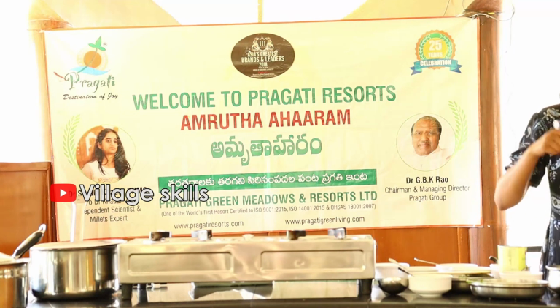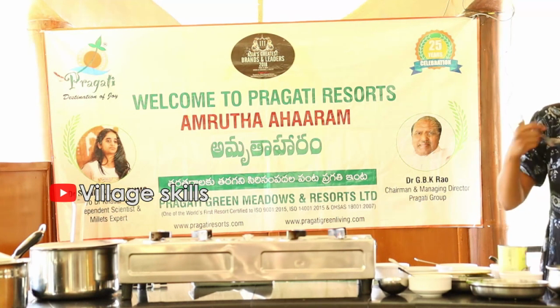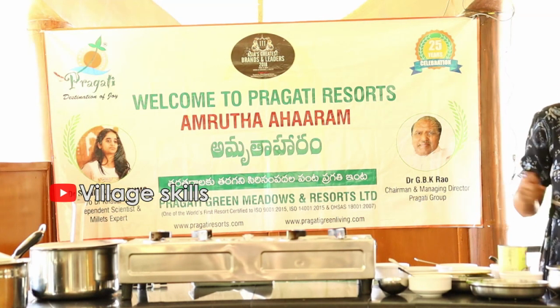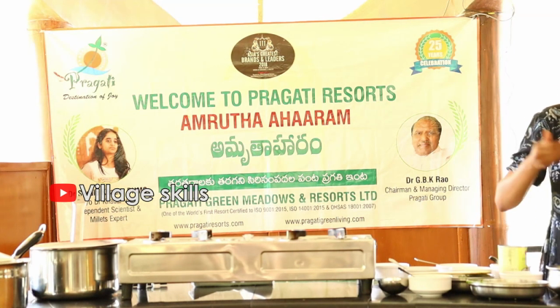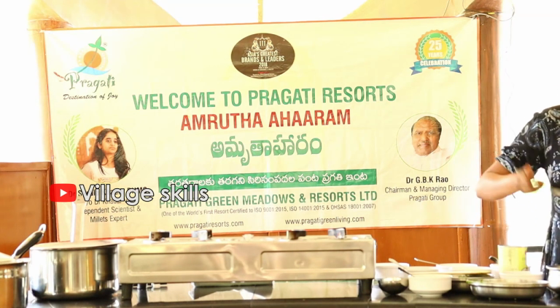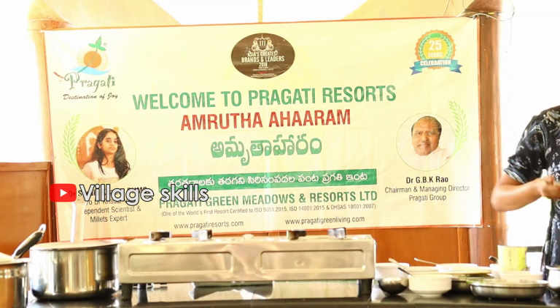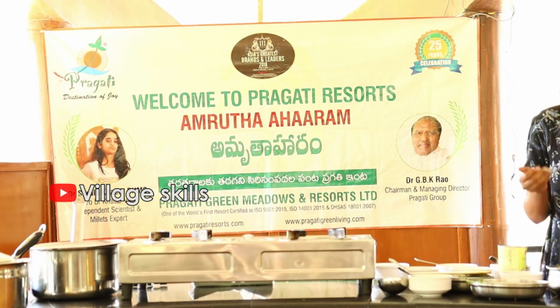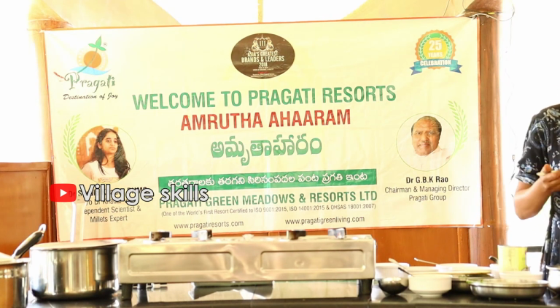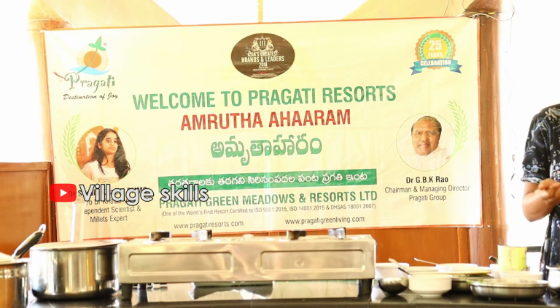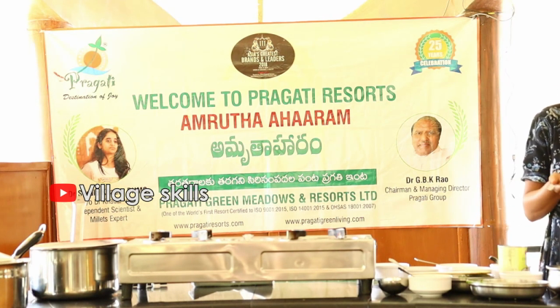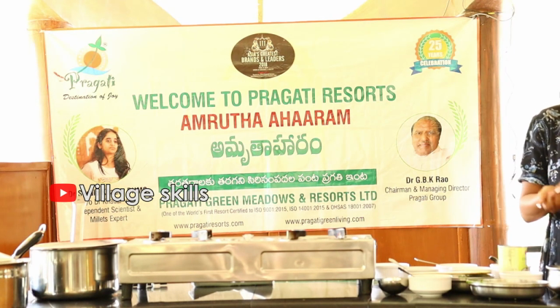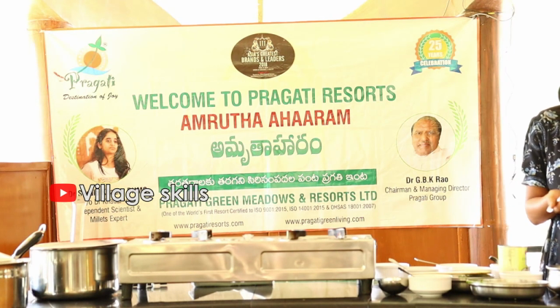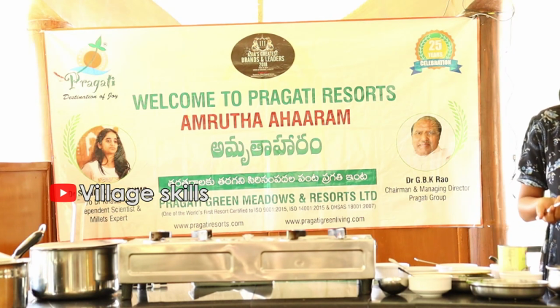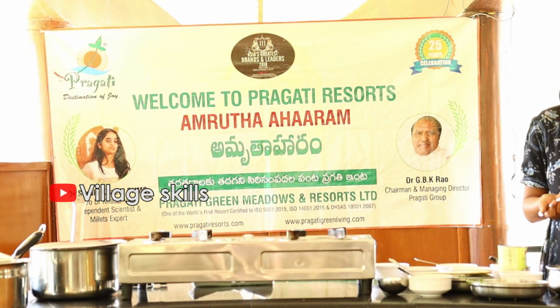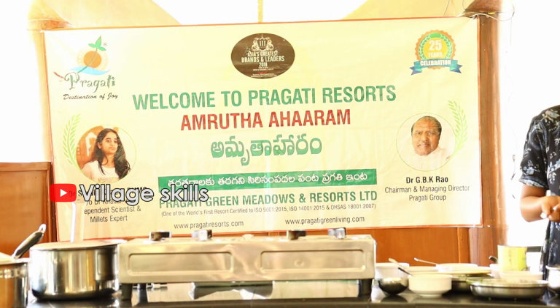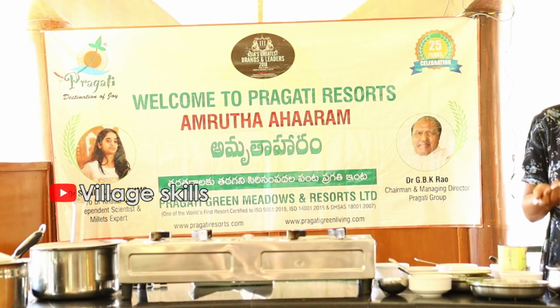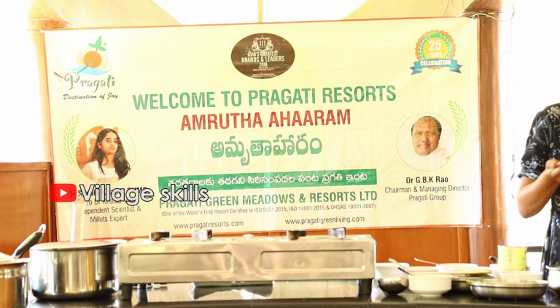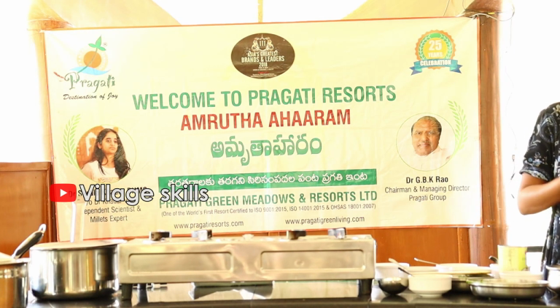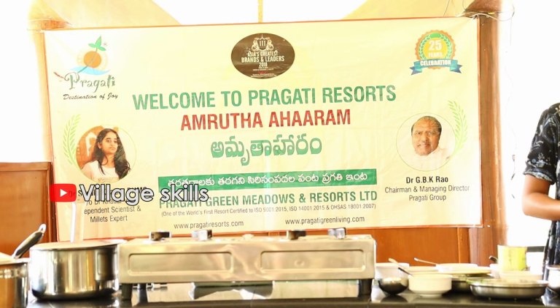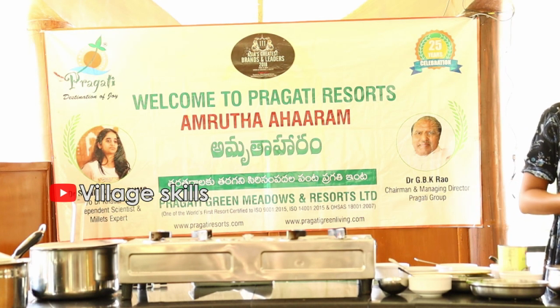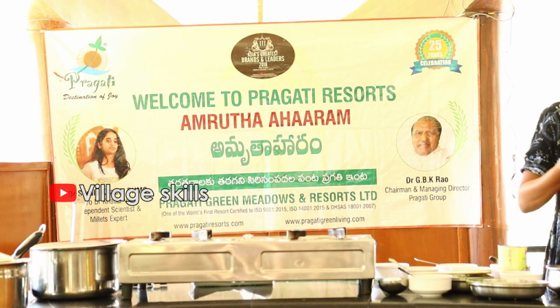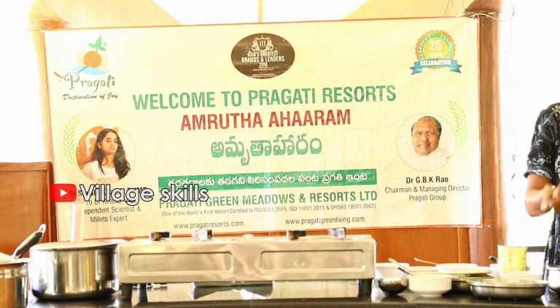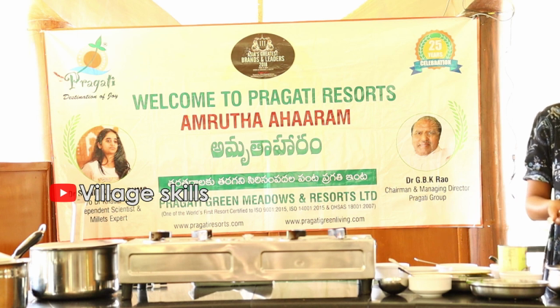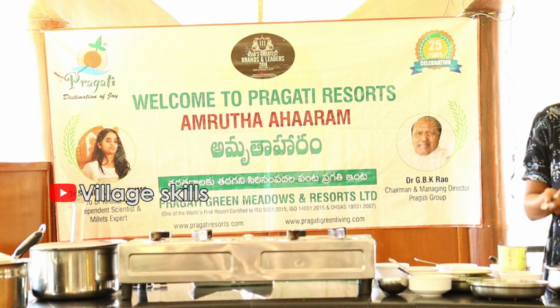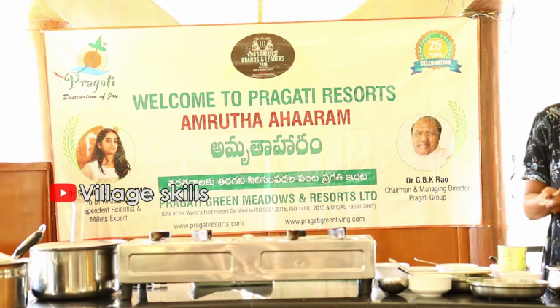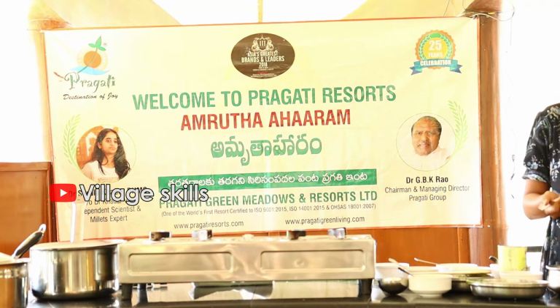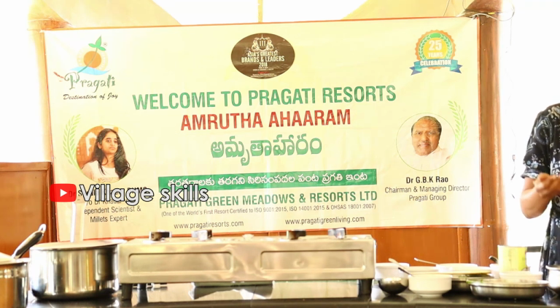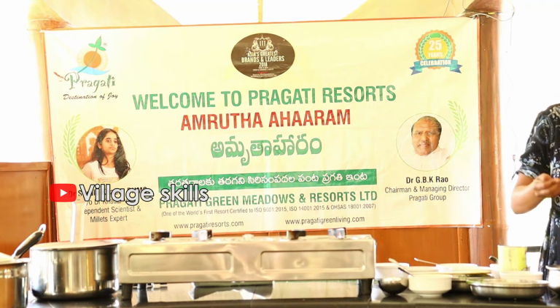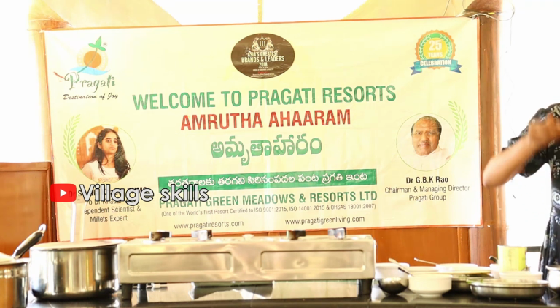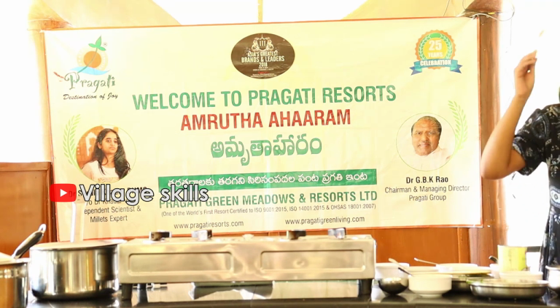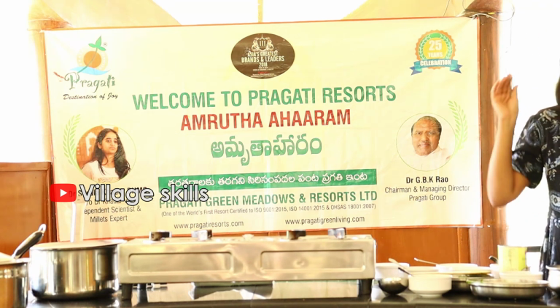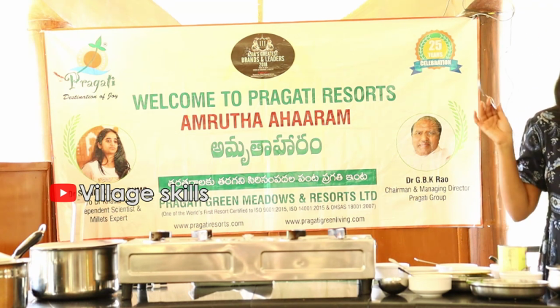We usually use pindi for breakfast. If you want to have breakfast ready, you can prepare it and keep it for up to 3 days.